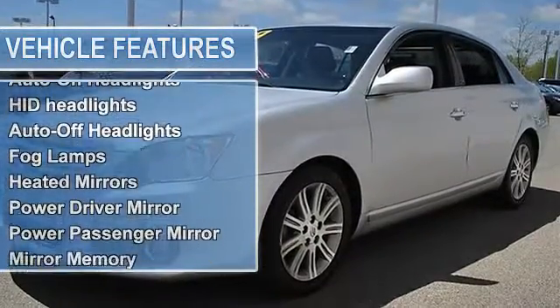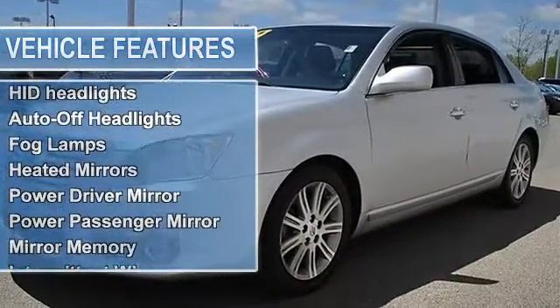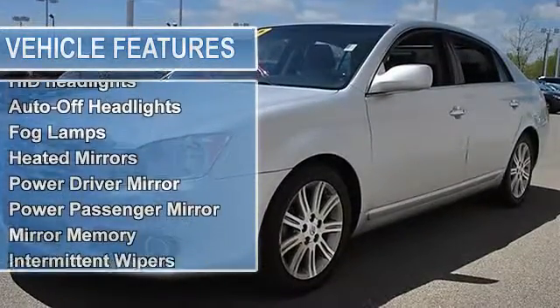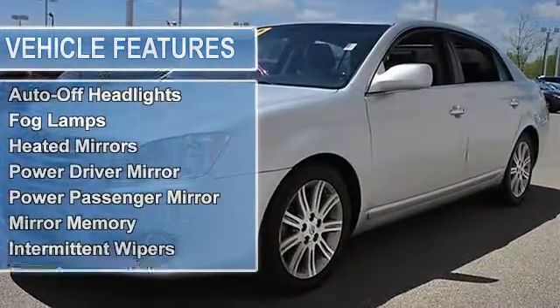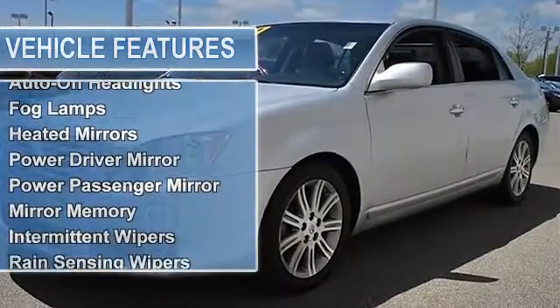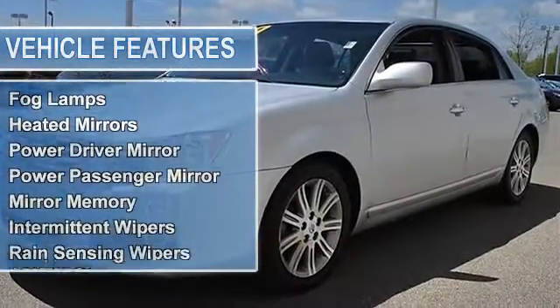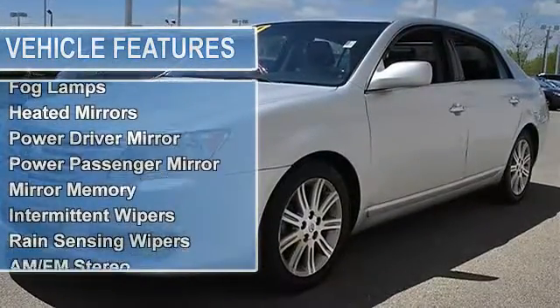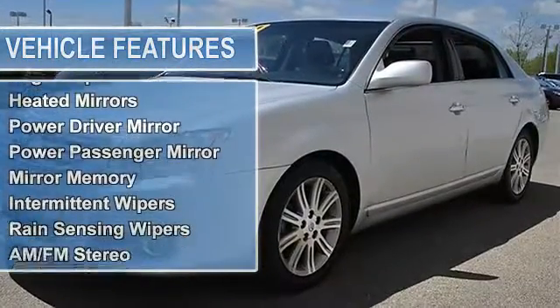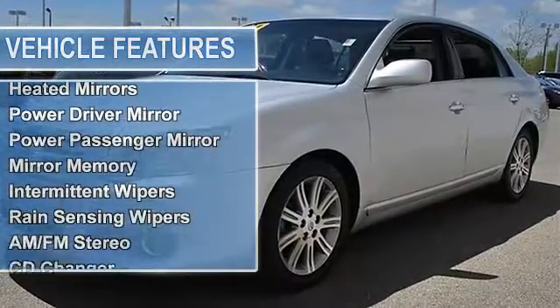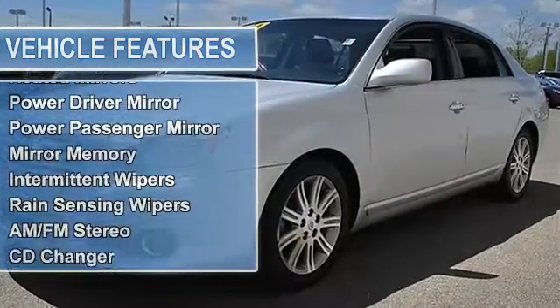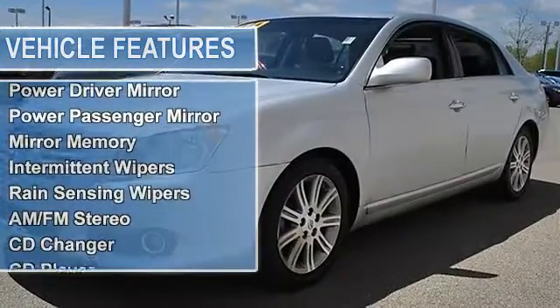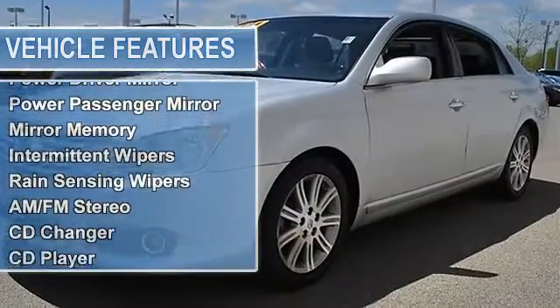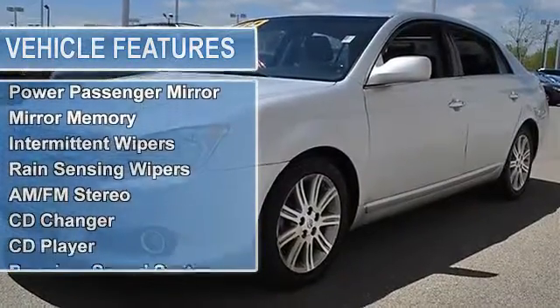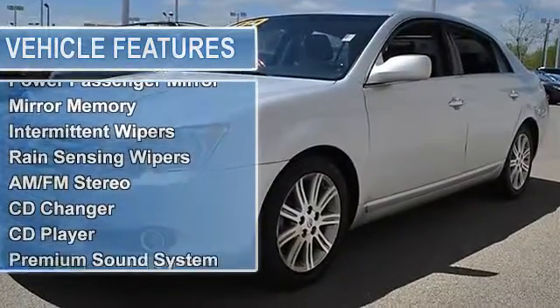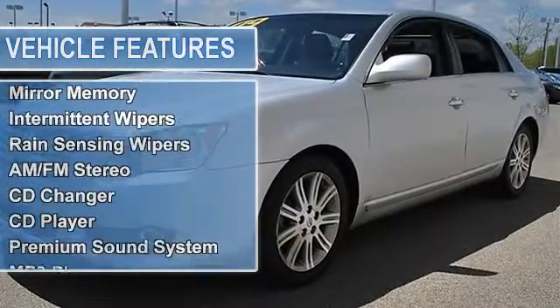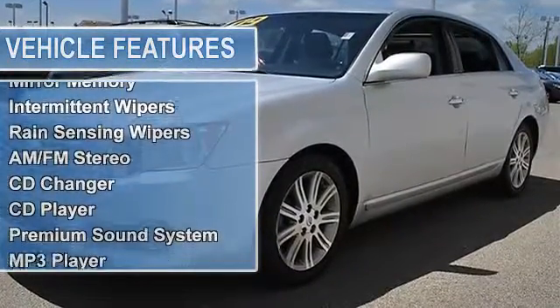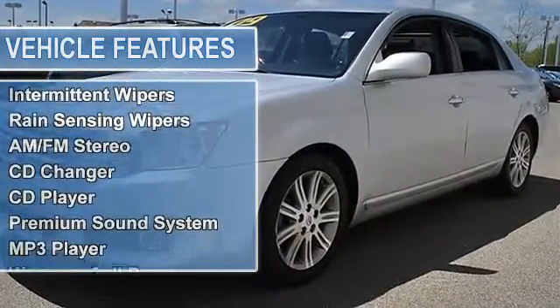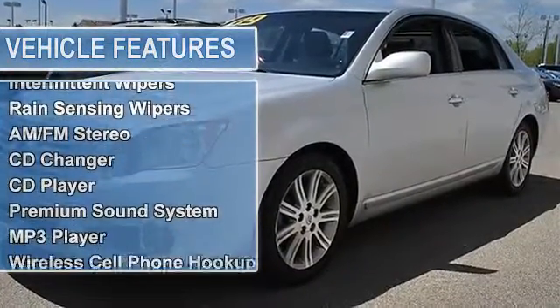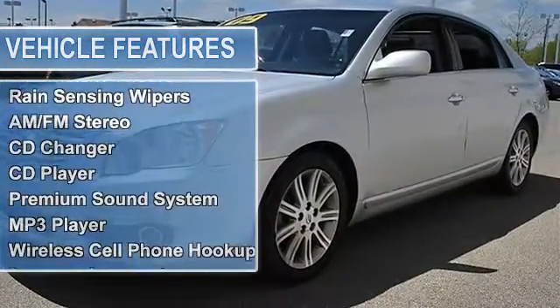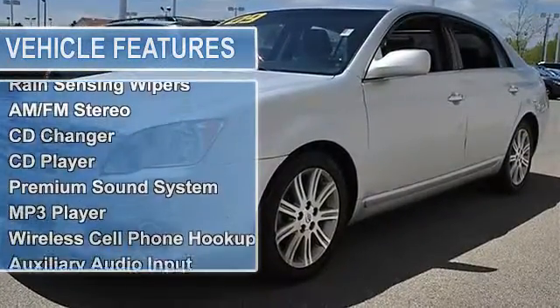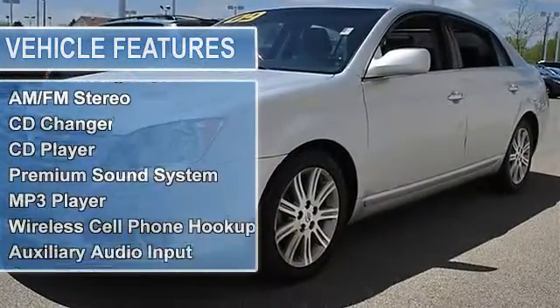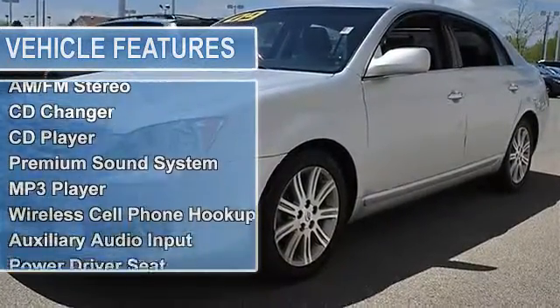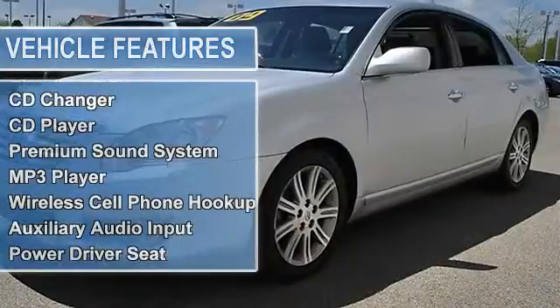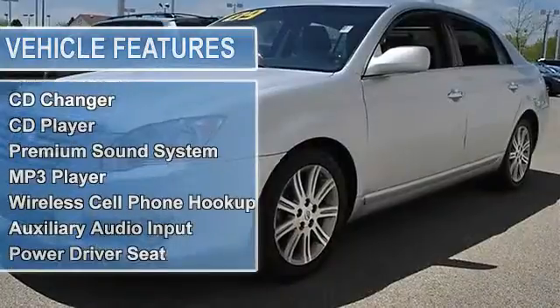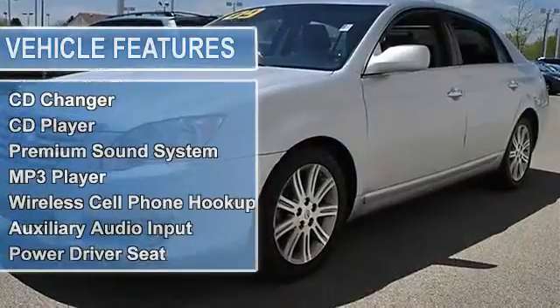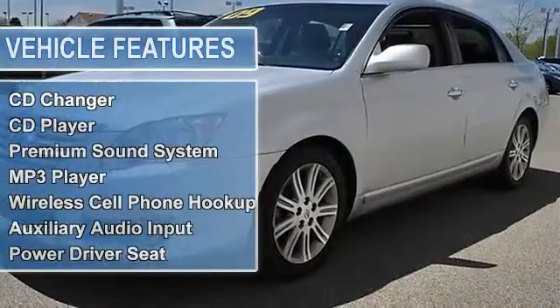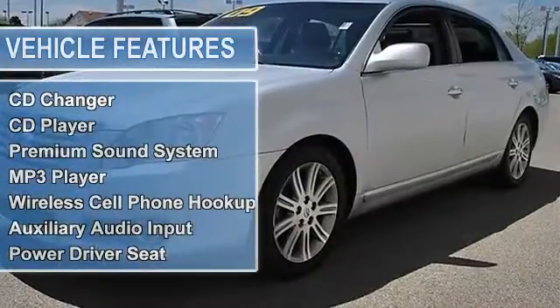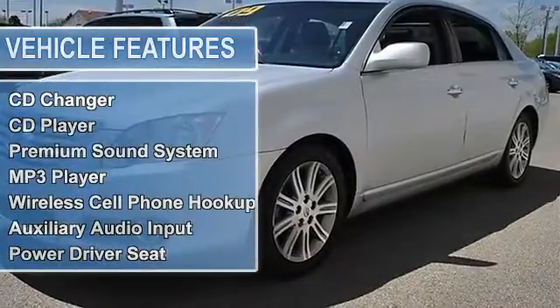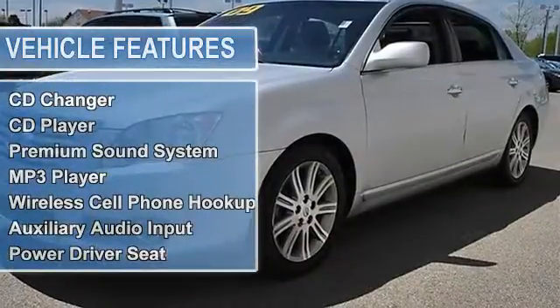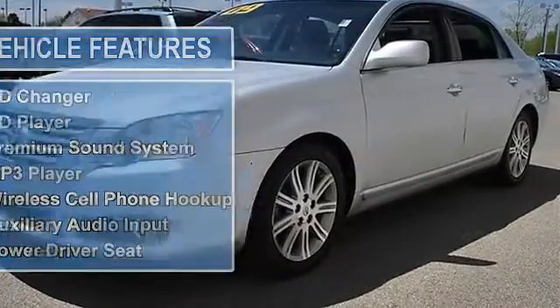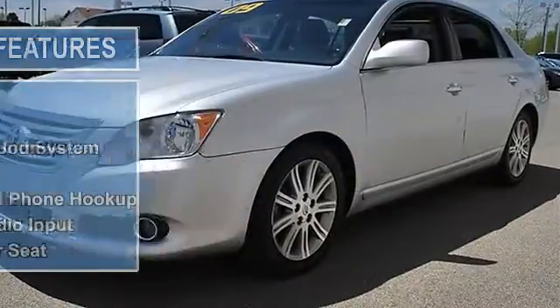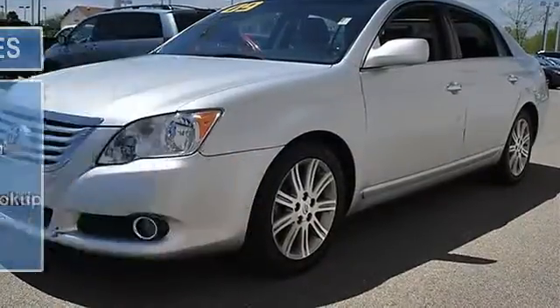Auto on headlights, HID headlights, auto off headlights, fog lamps.